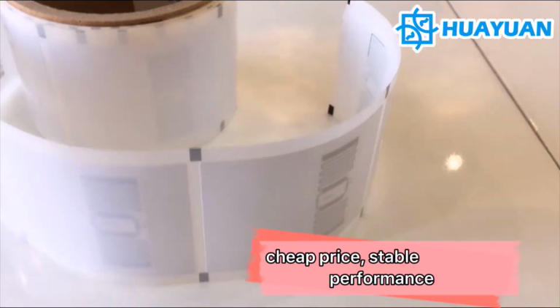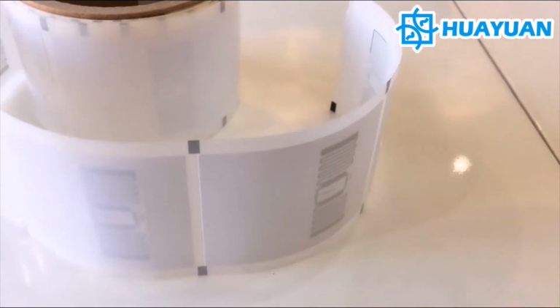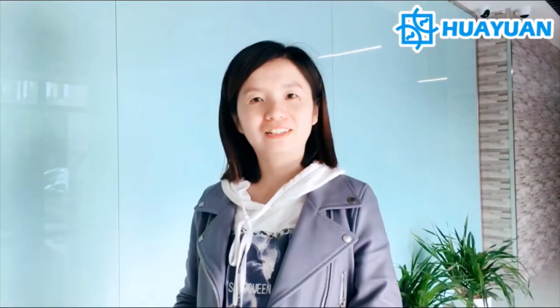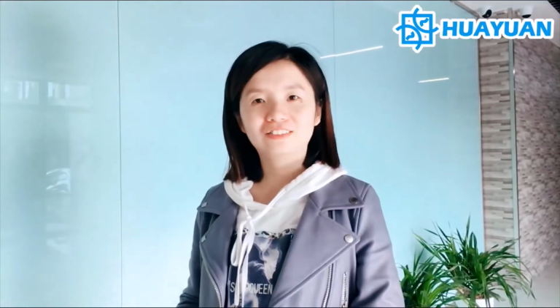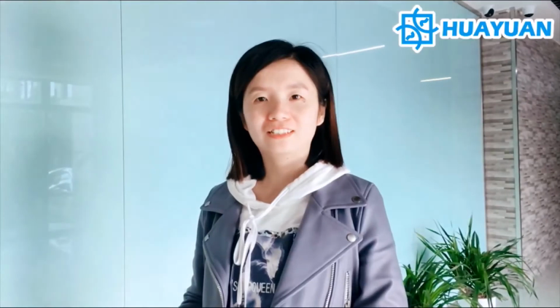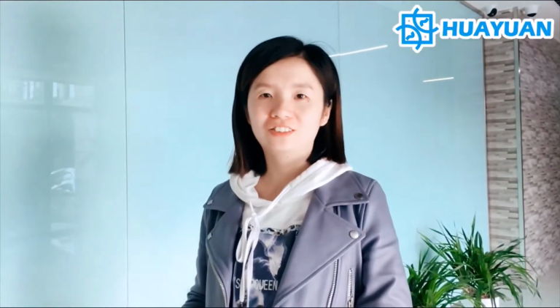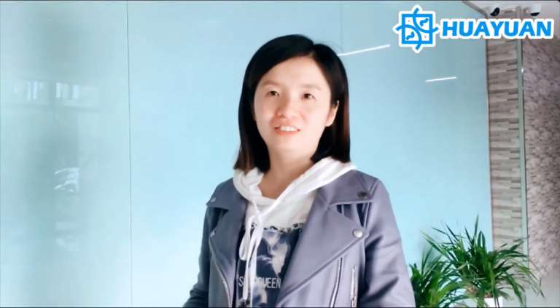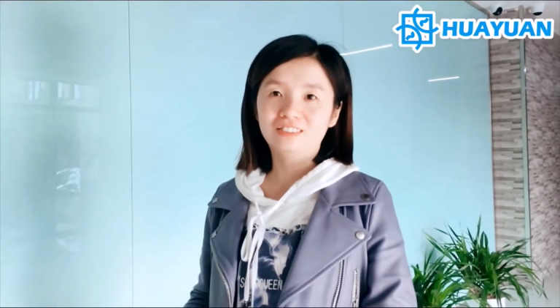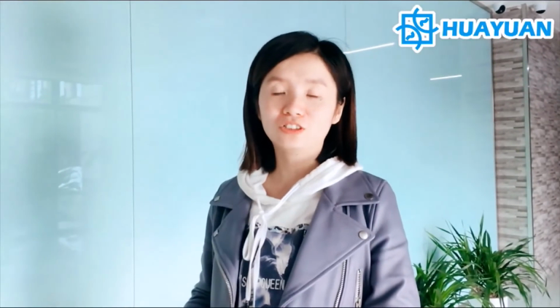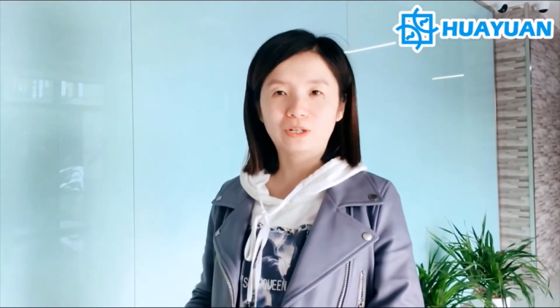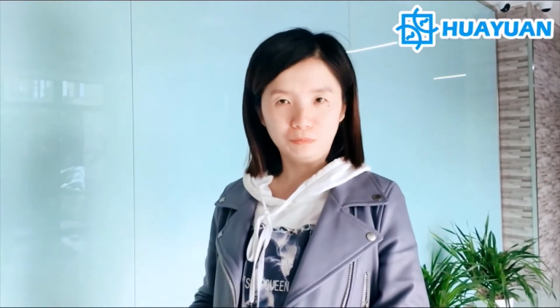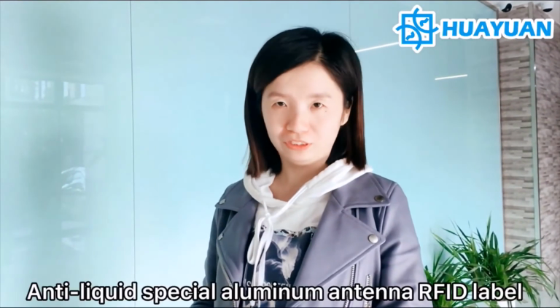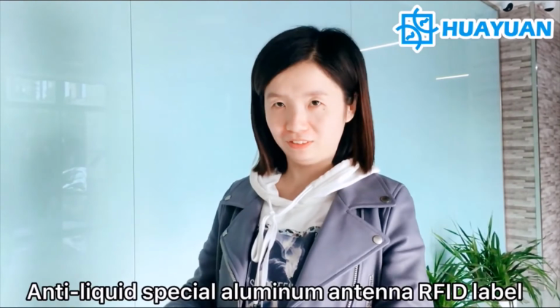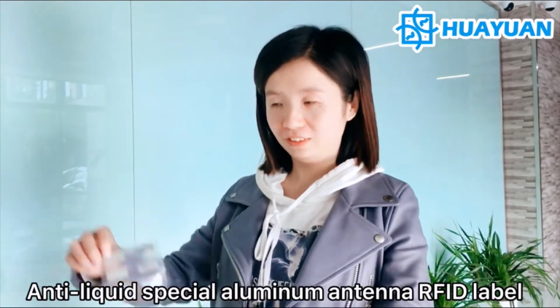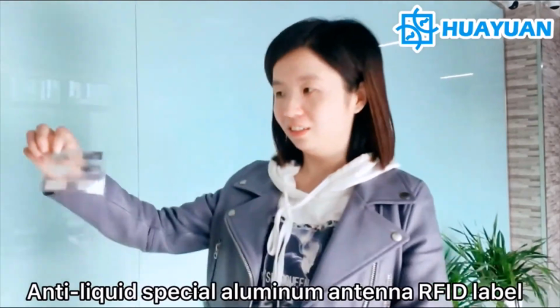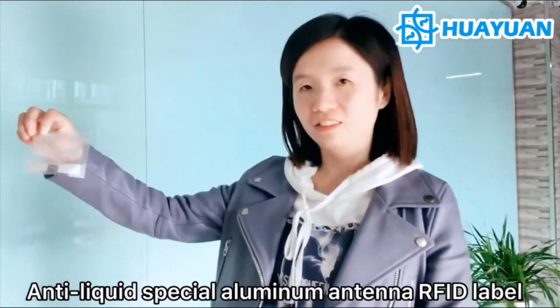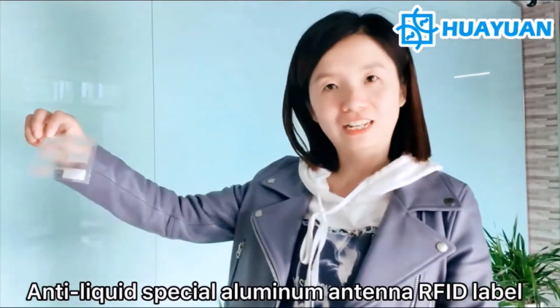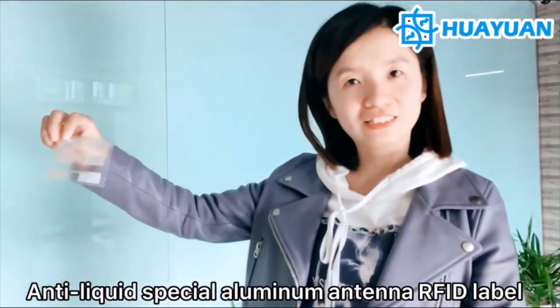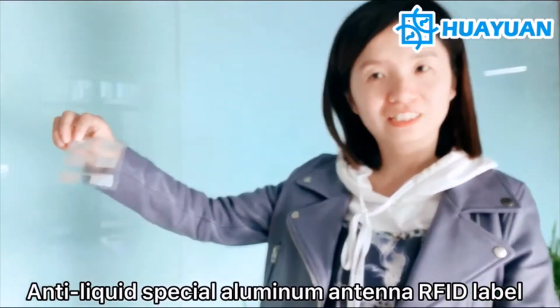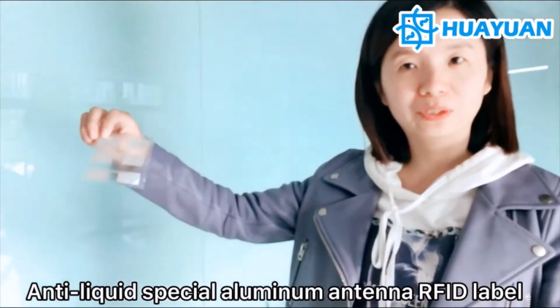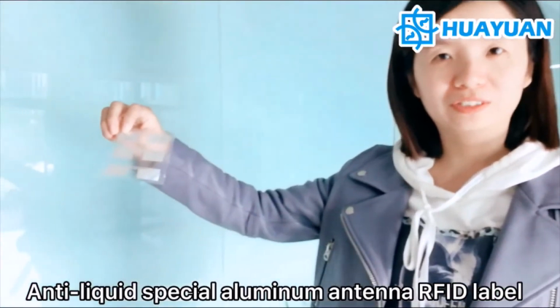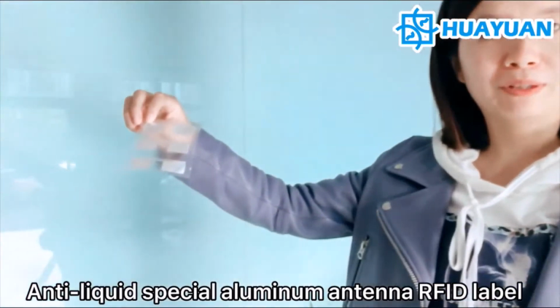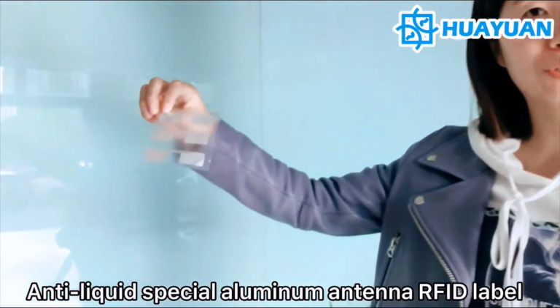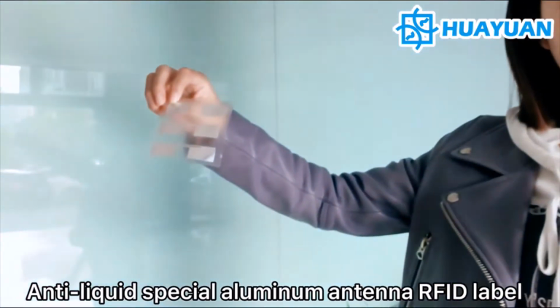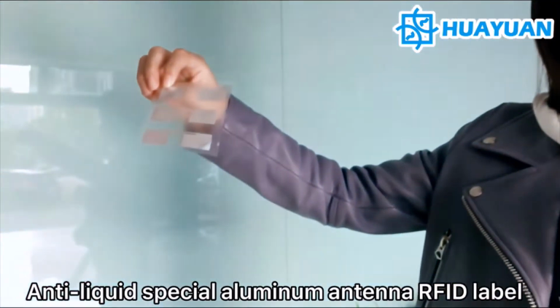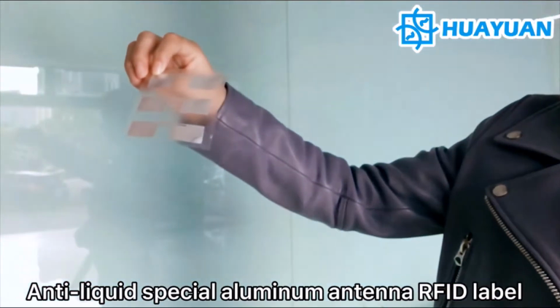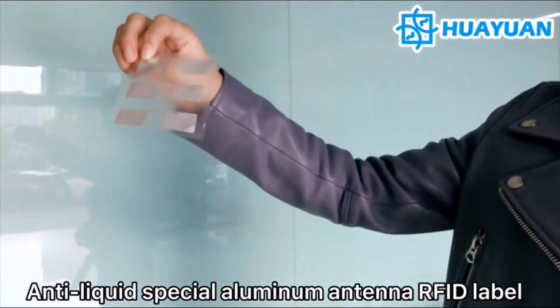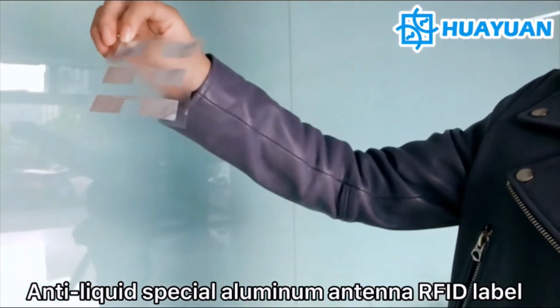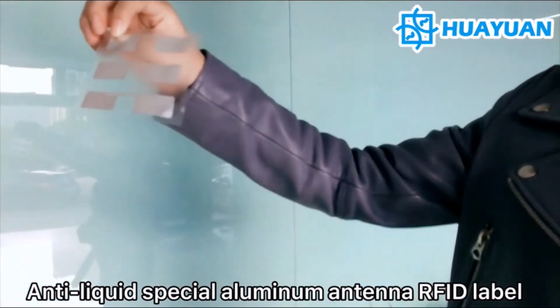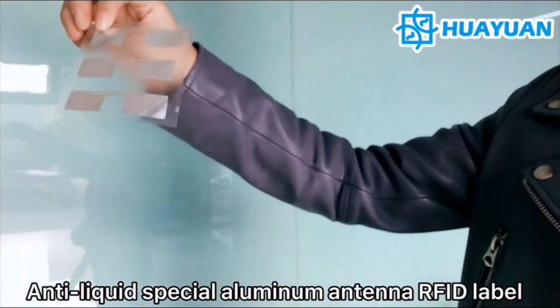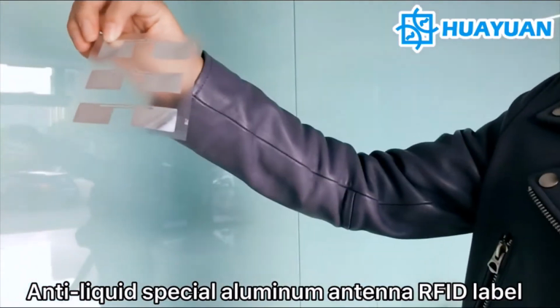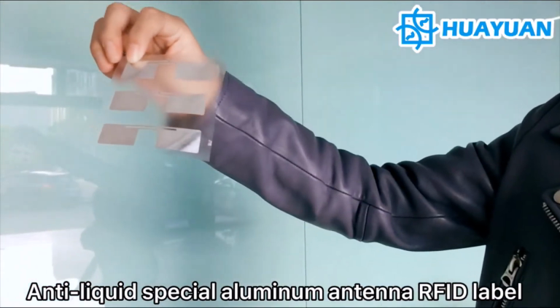Let's test the second option: the anti-liquid special aluminum antenna RFID label.